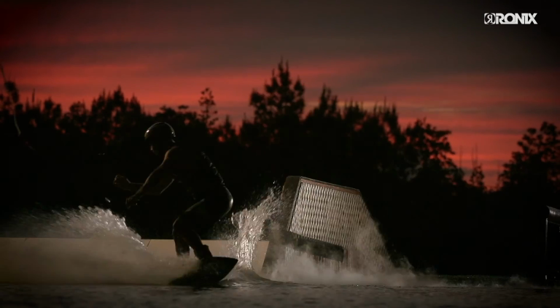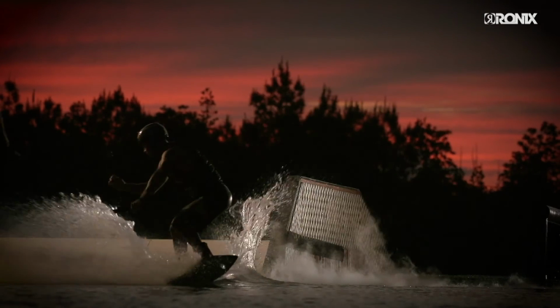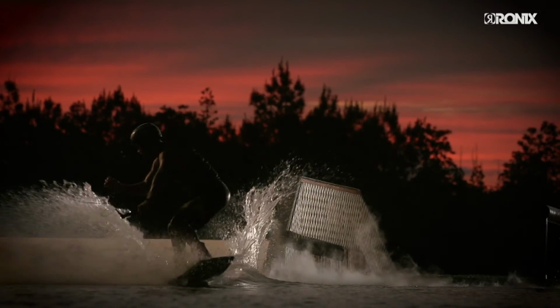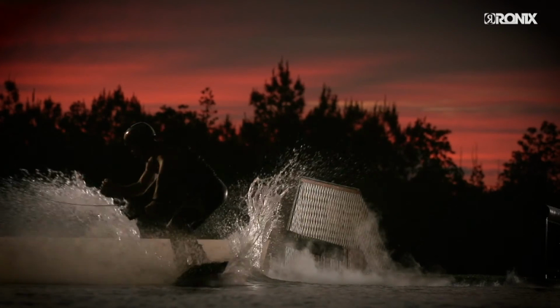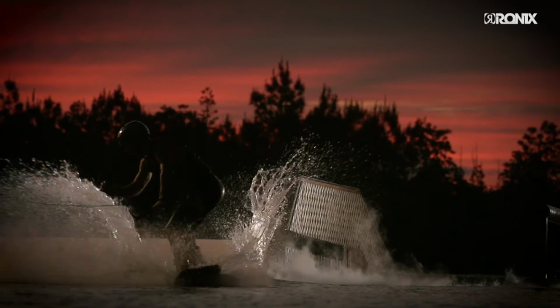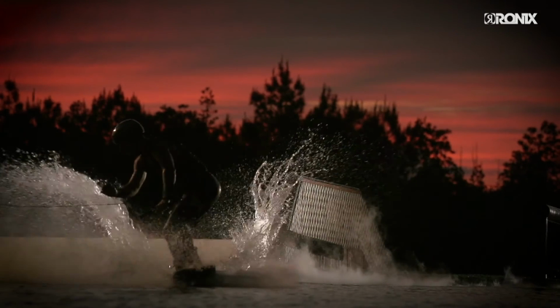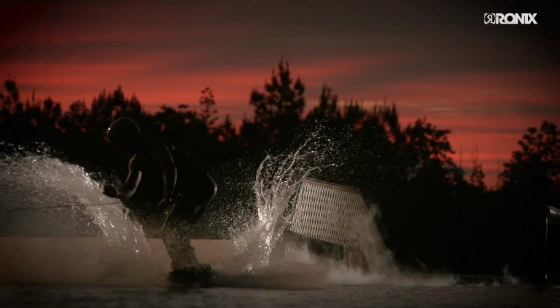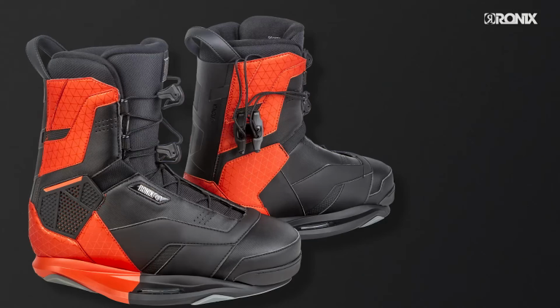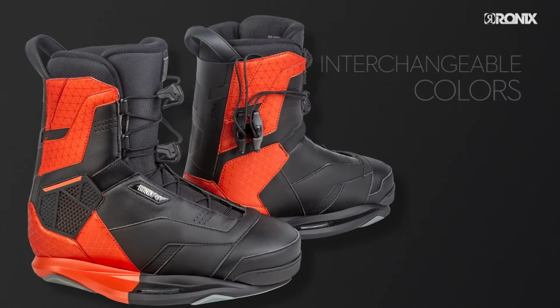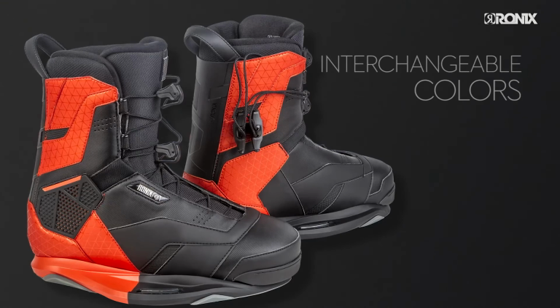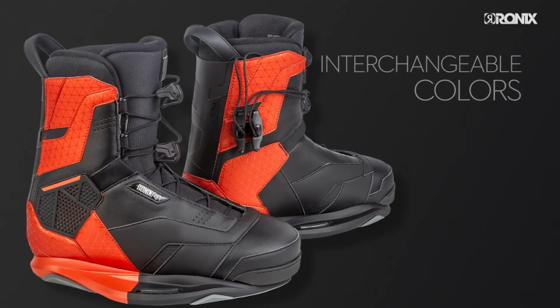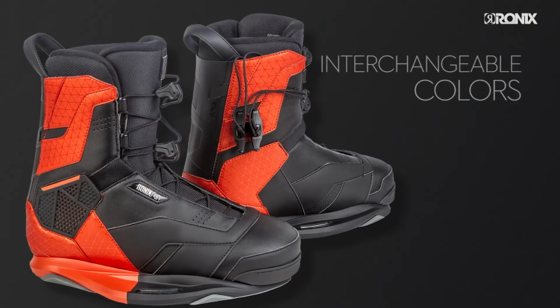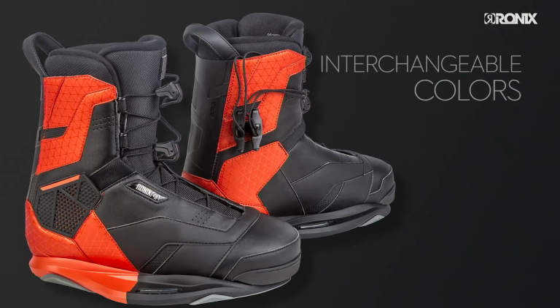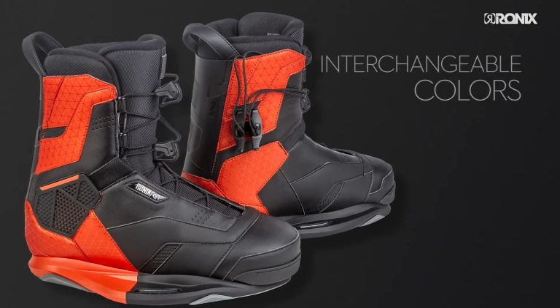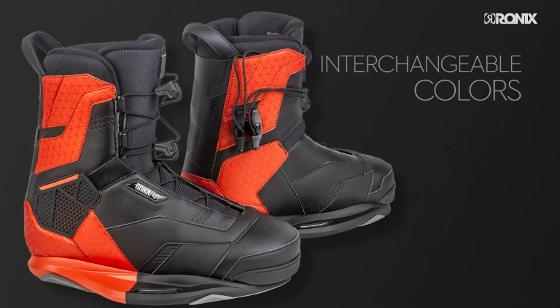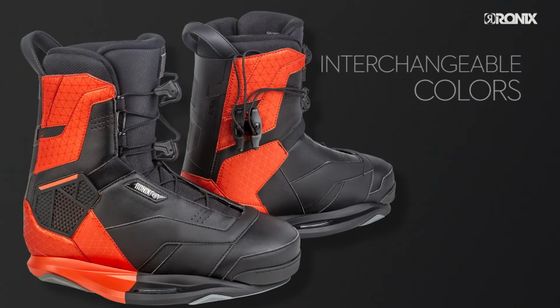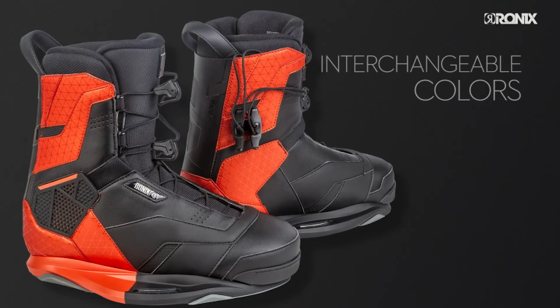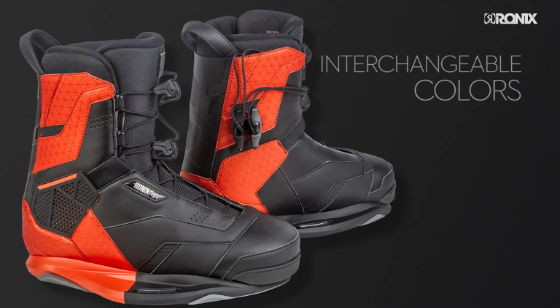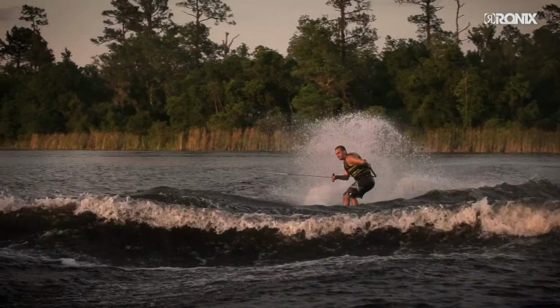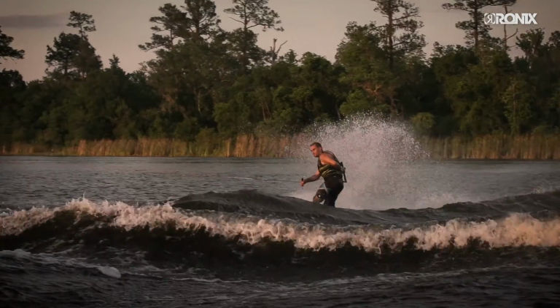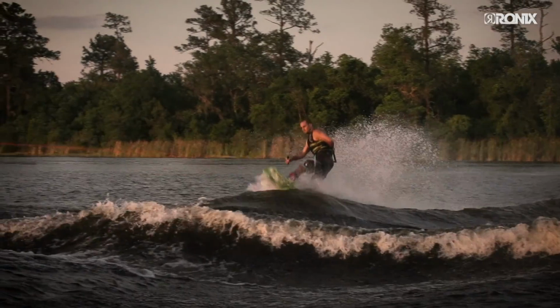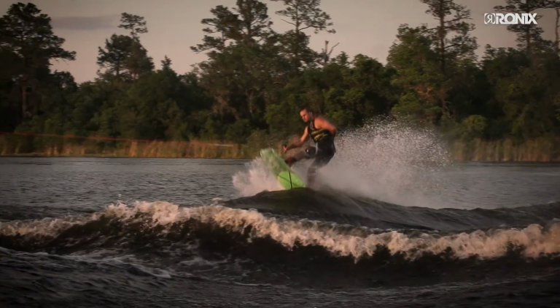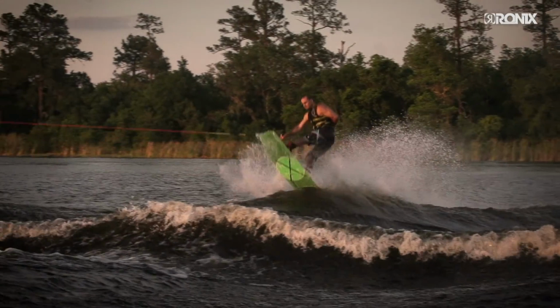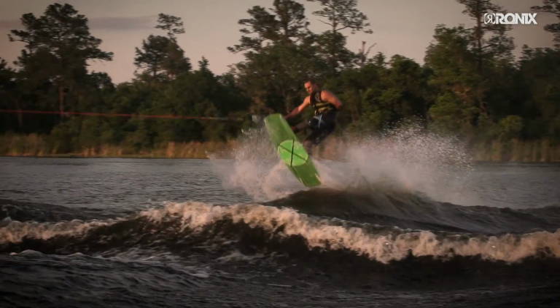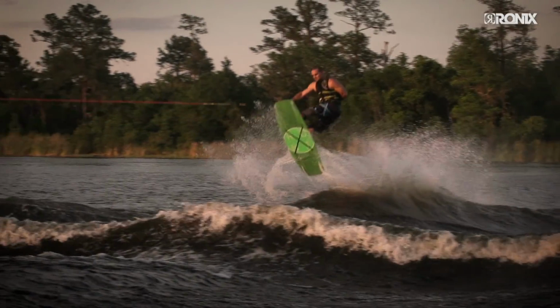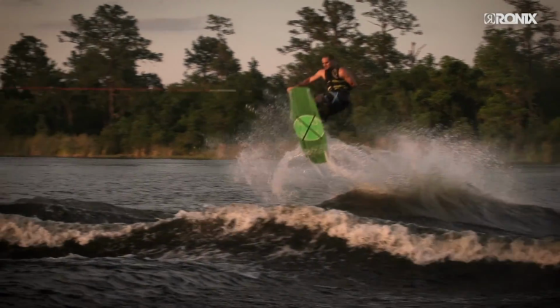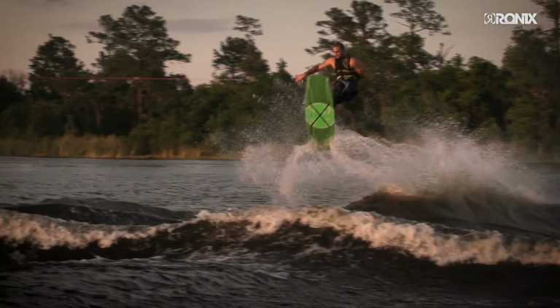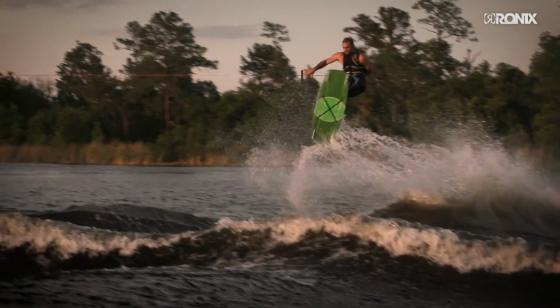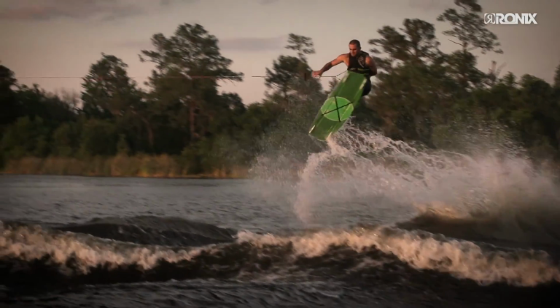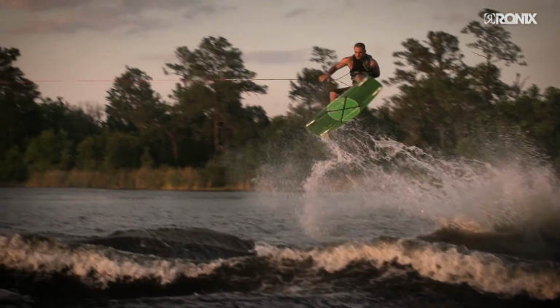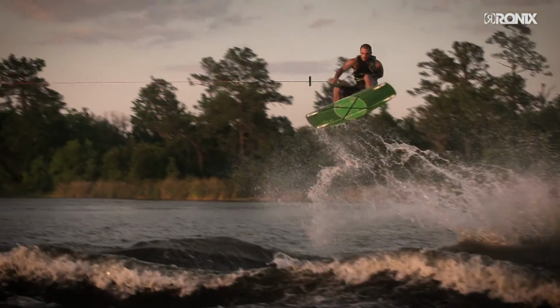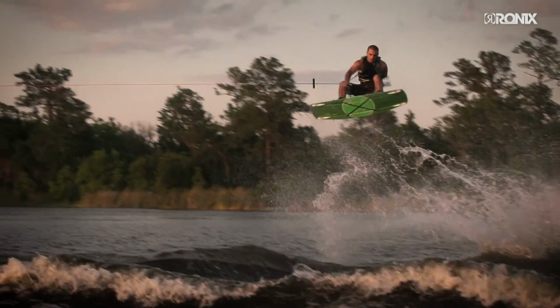The Code 55 Boot comes with colored, interchangeable sleeves to match the entire range of 2016 boards.